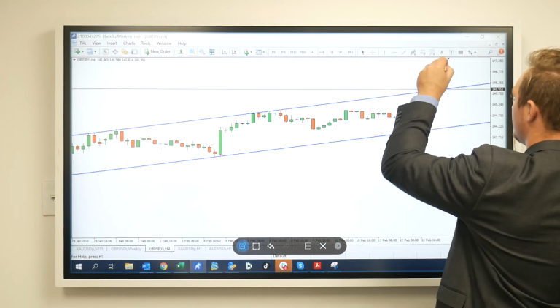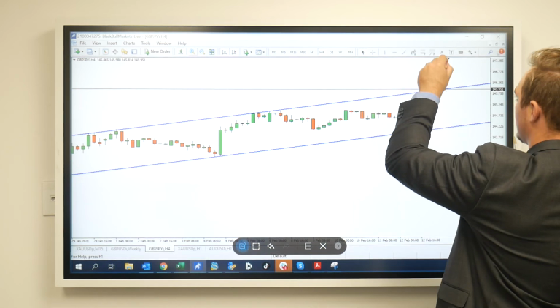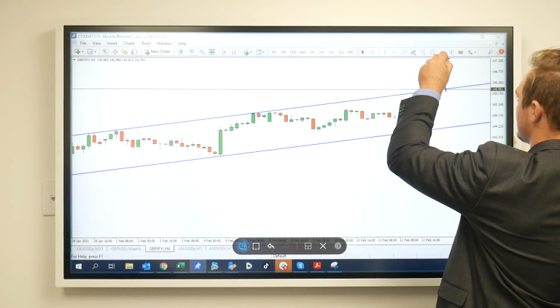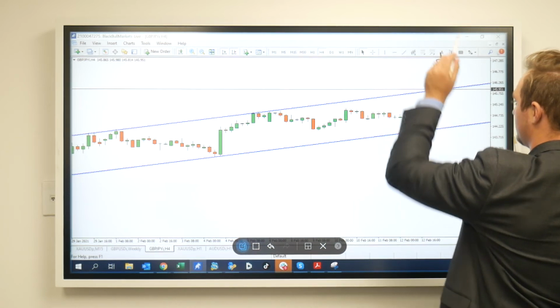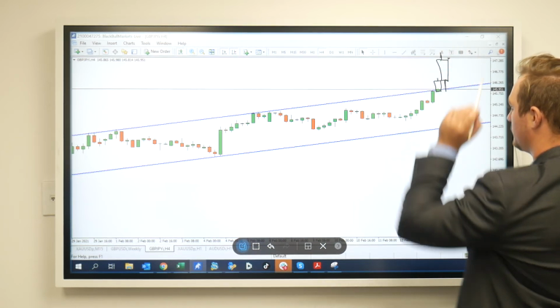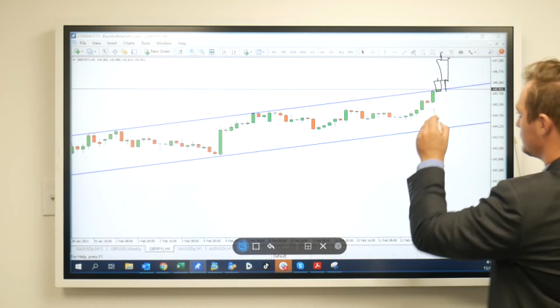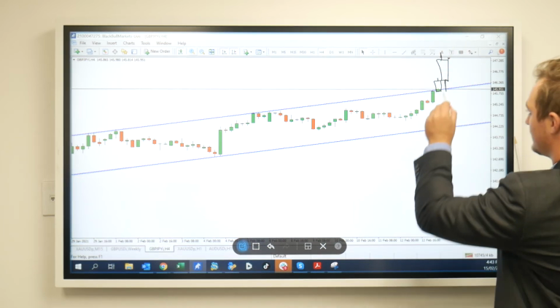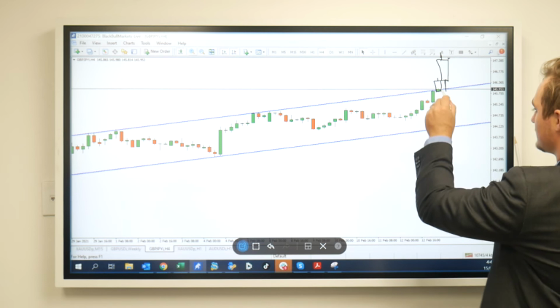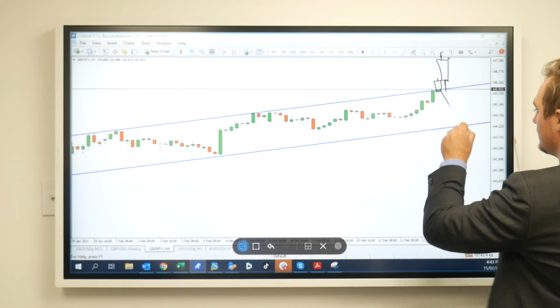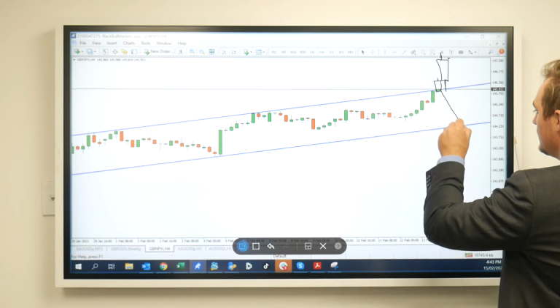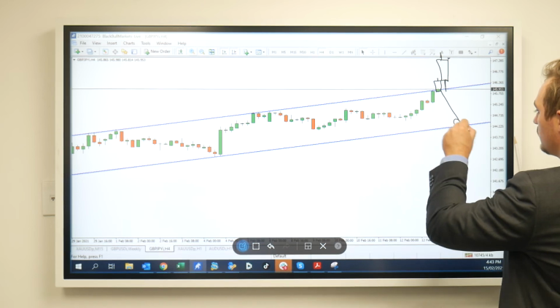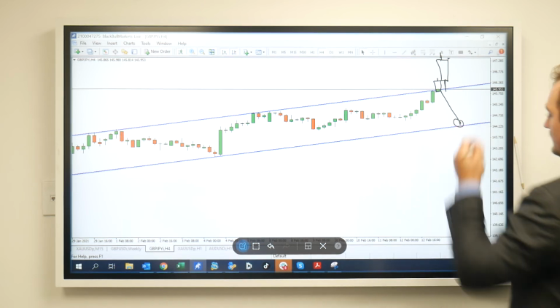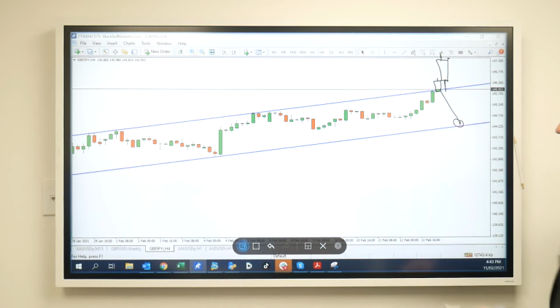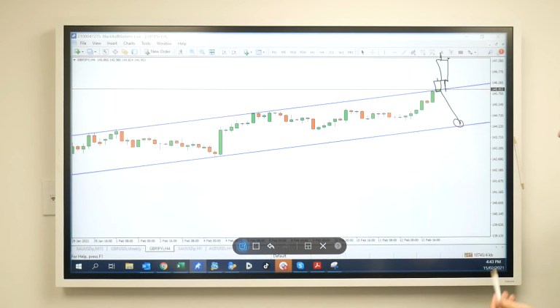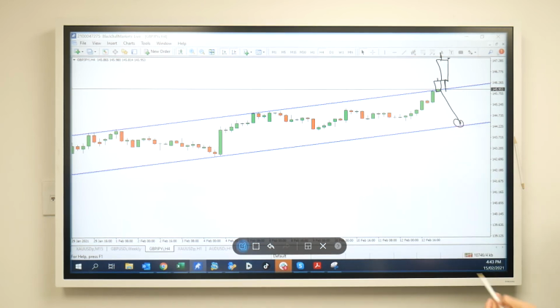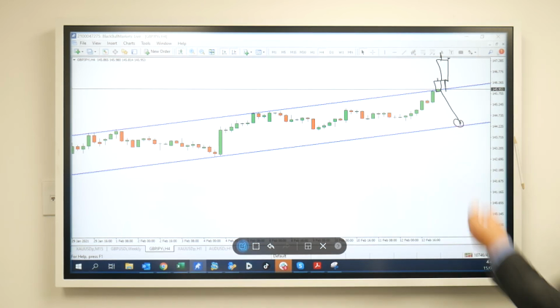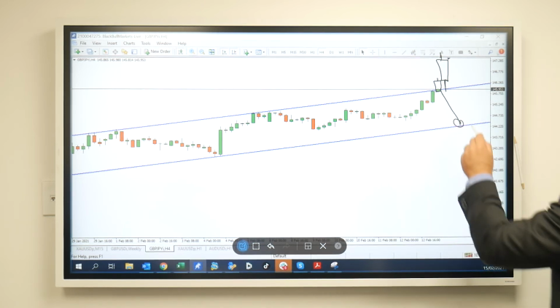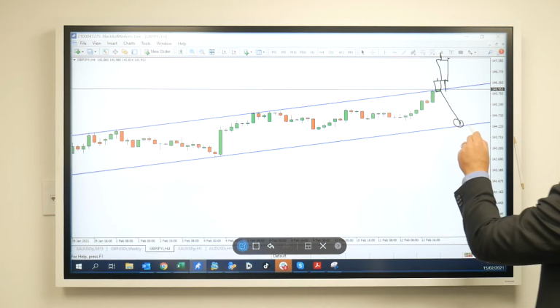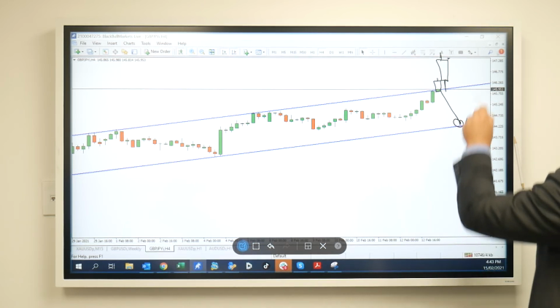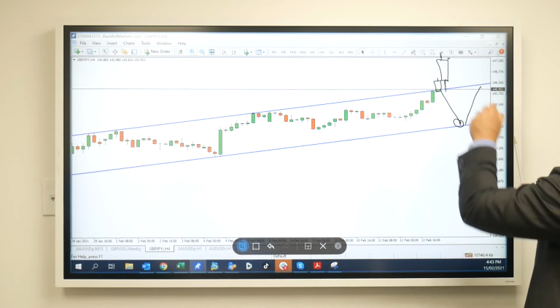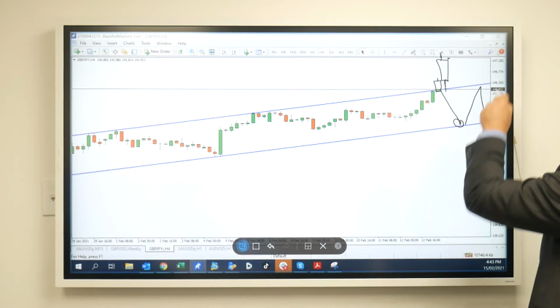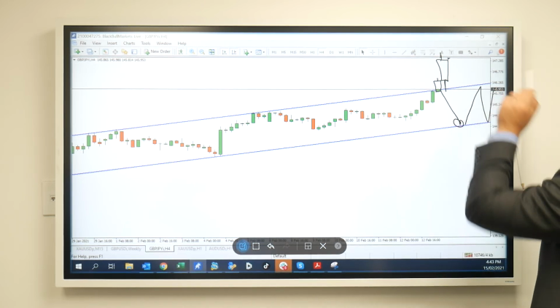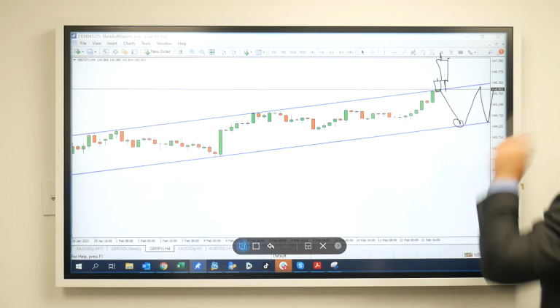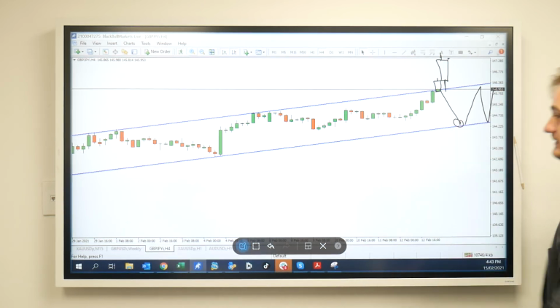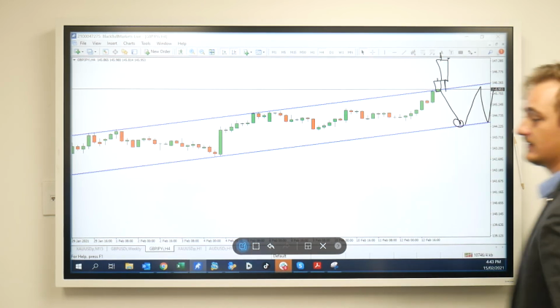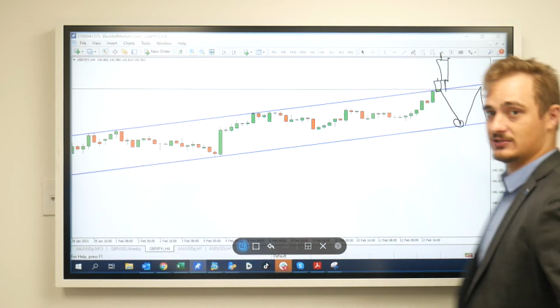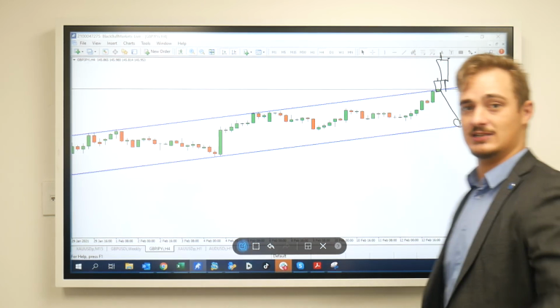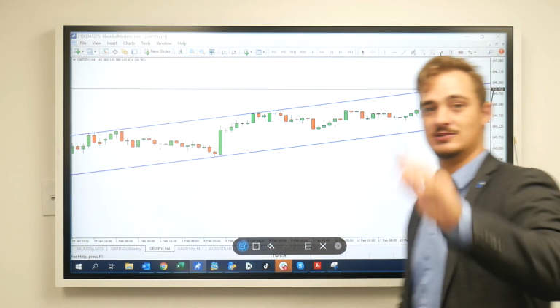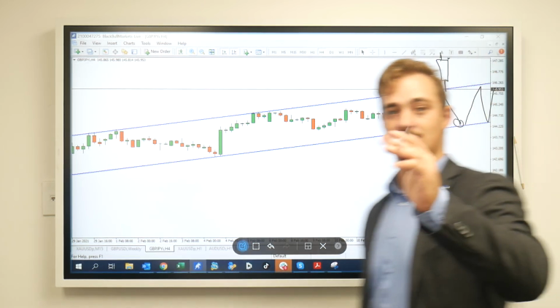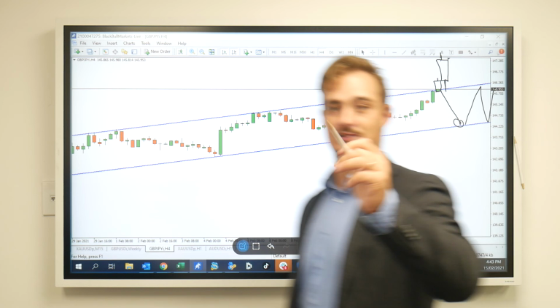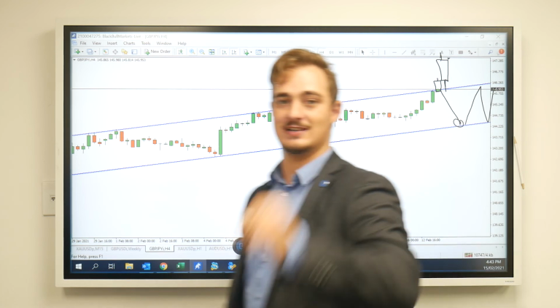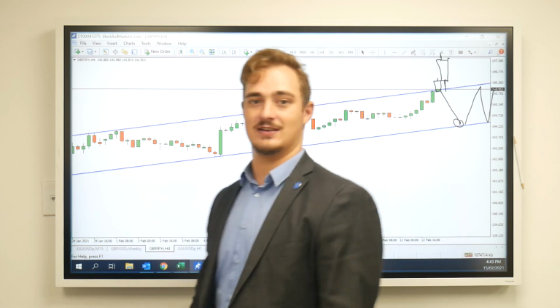However, if it comes to the downside, look for a potential bounce at that channel to continue inside of this area. So stay tuned, trade safe.